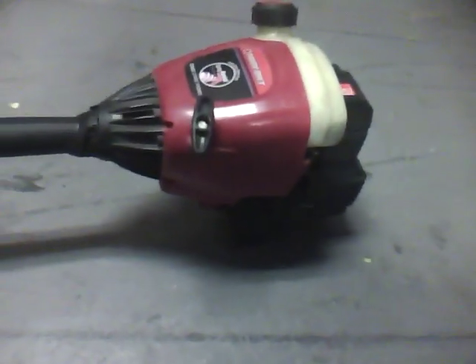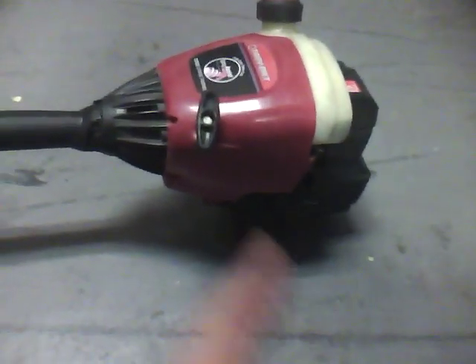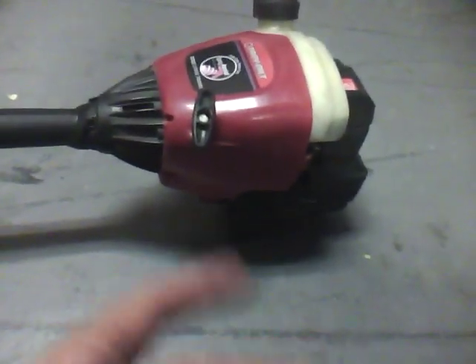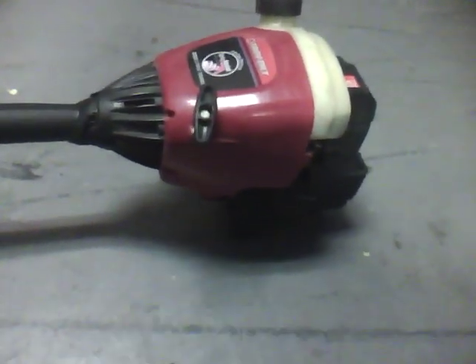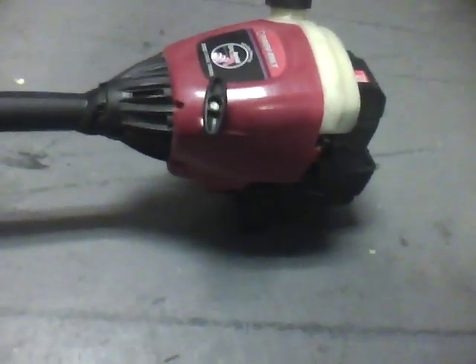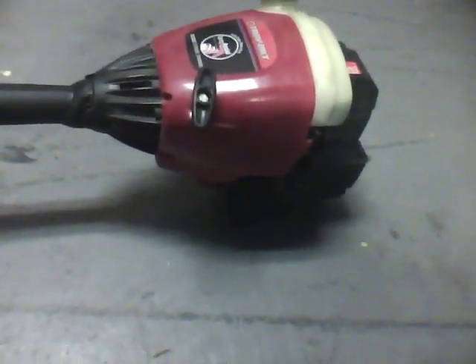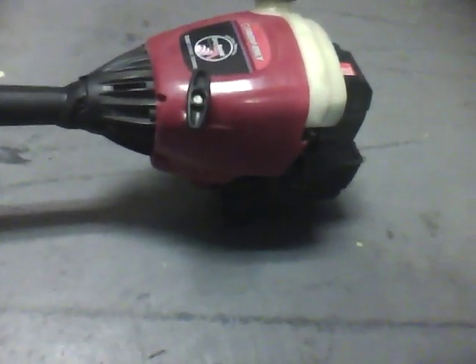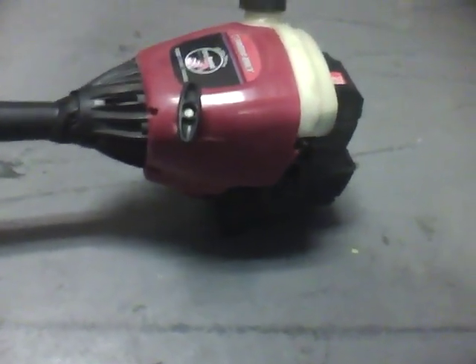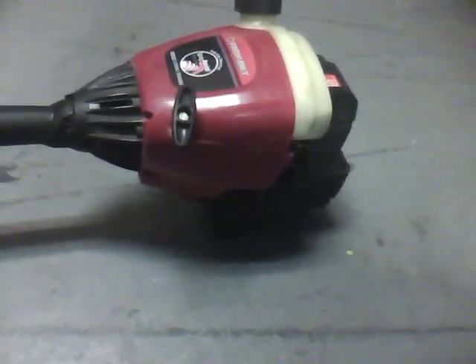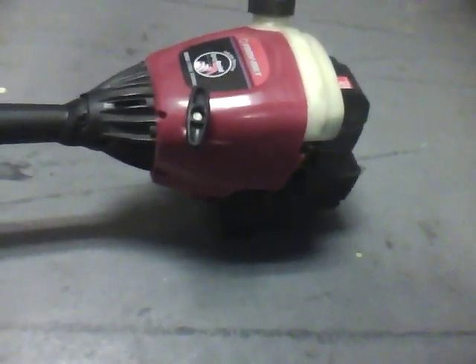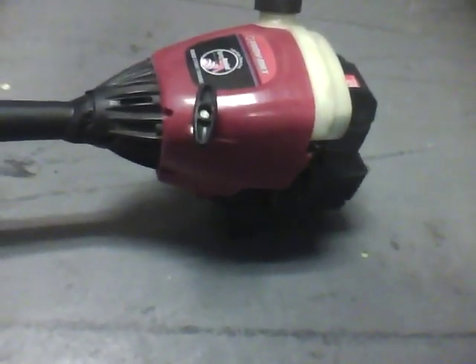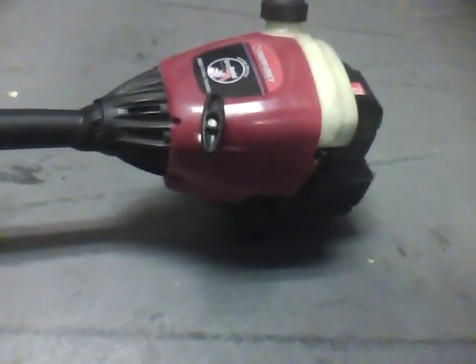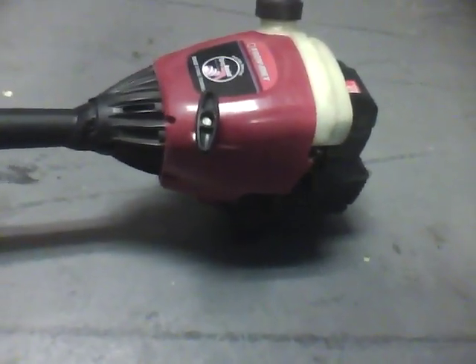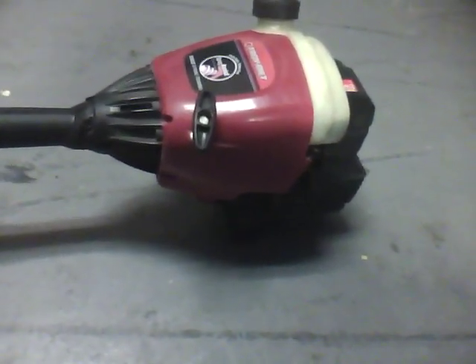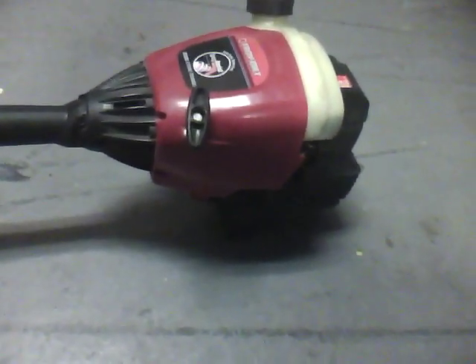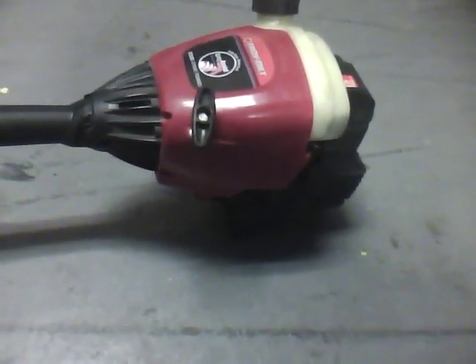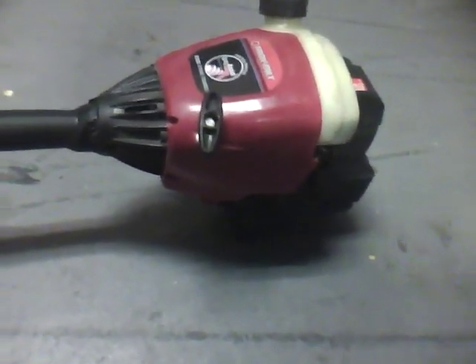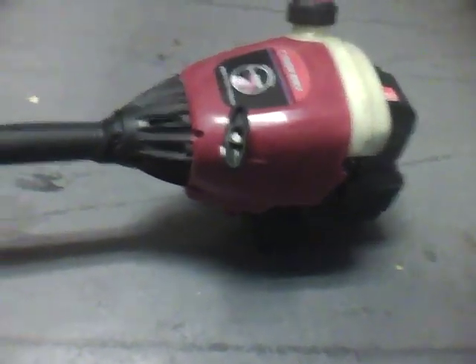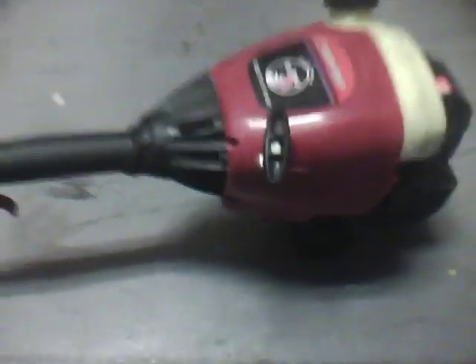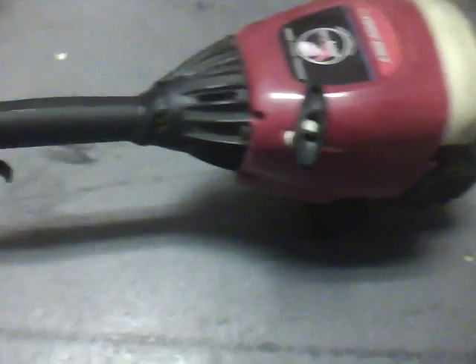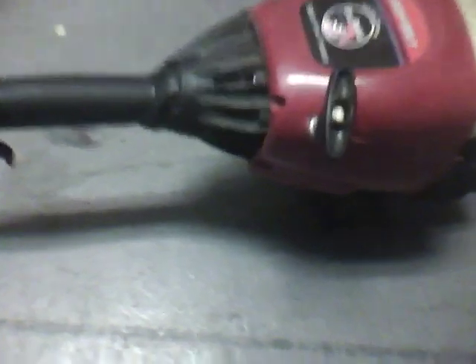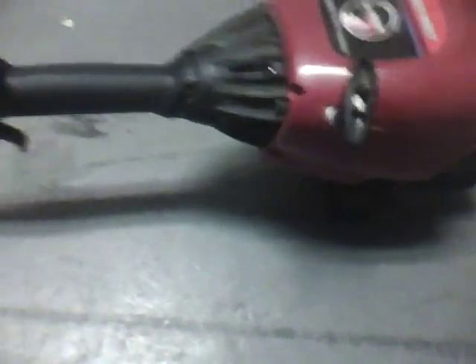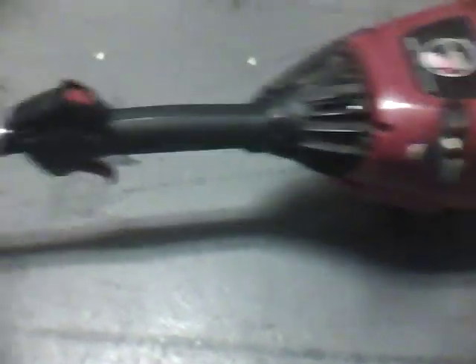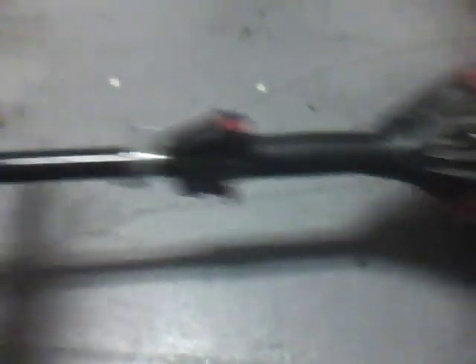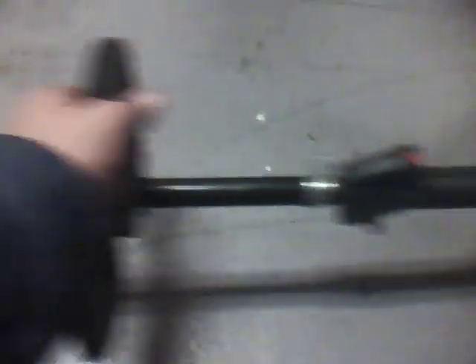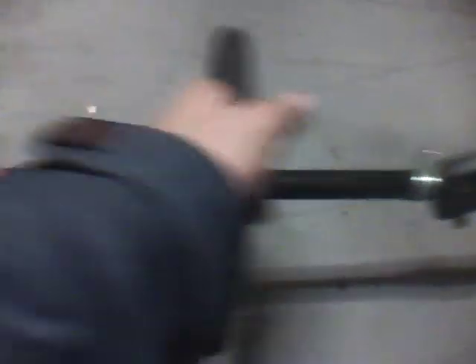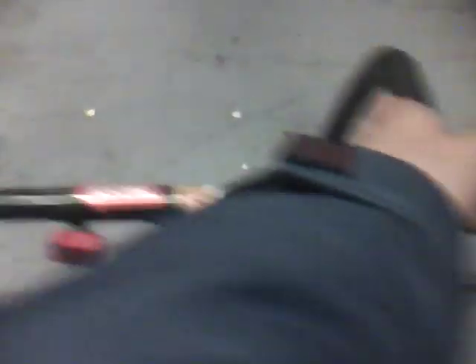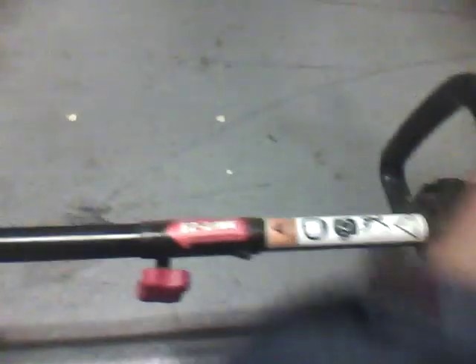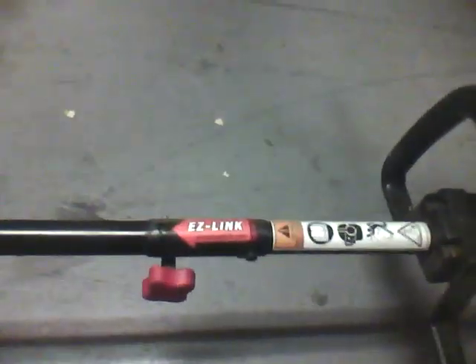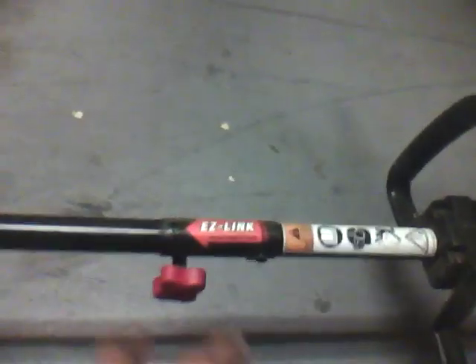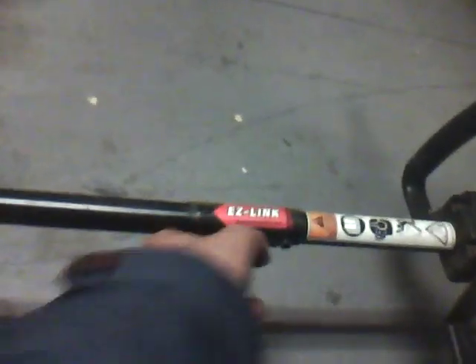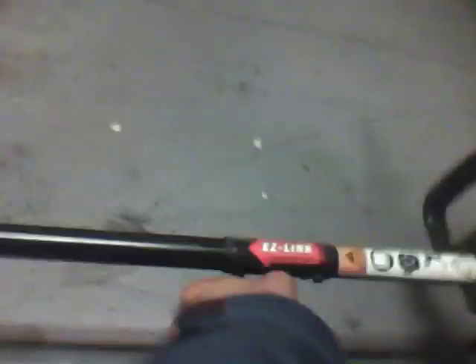Which any weed eater does. But I enjoy this thing a lot.